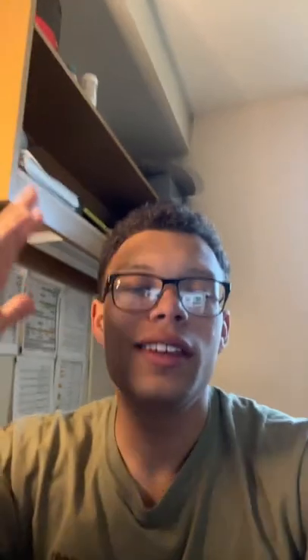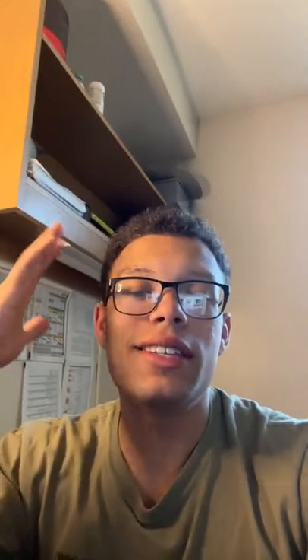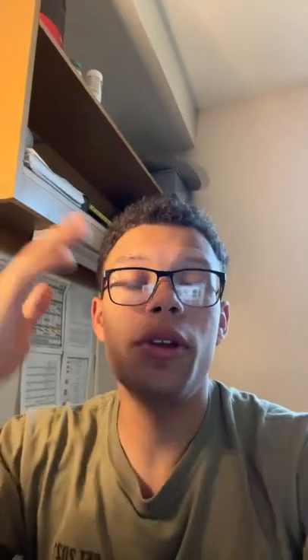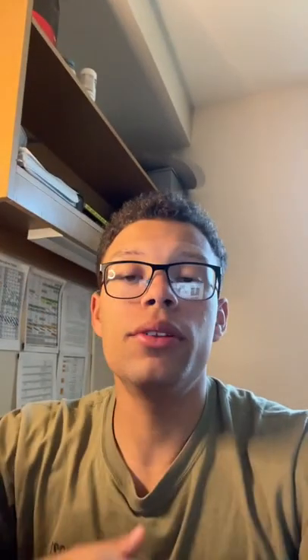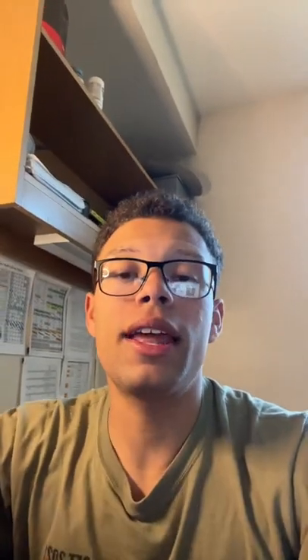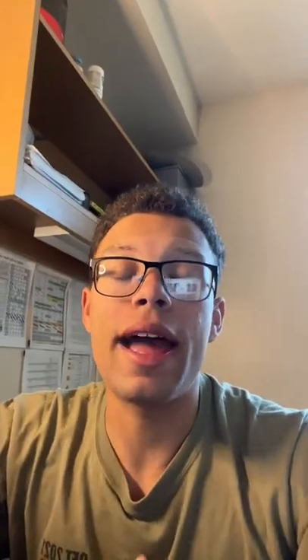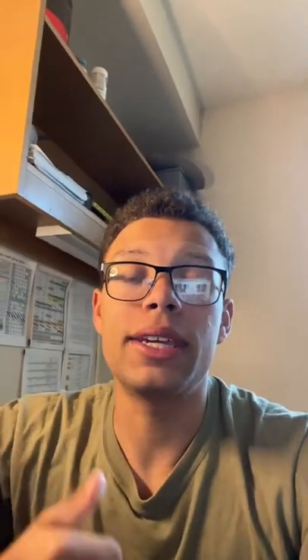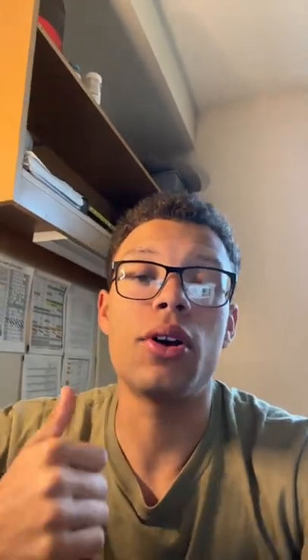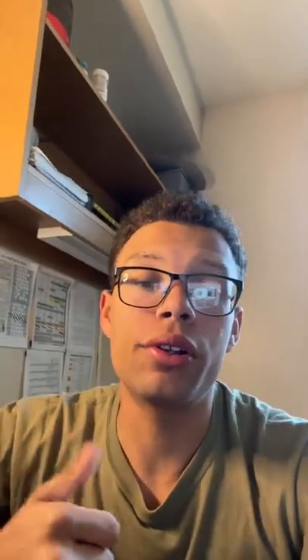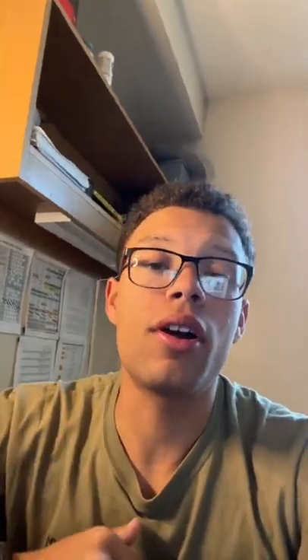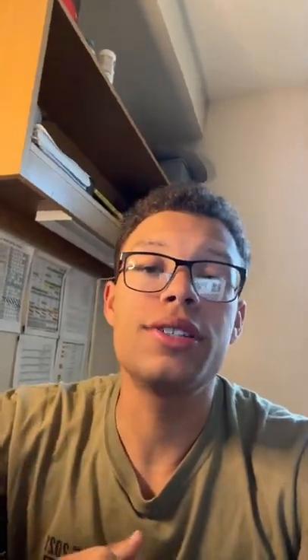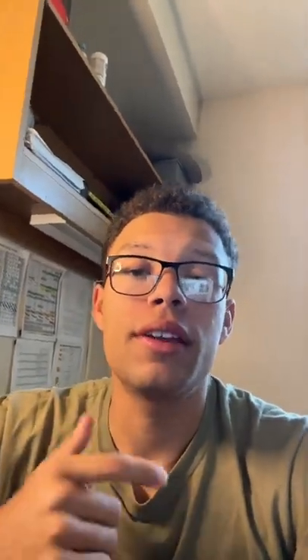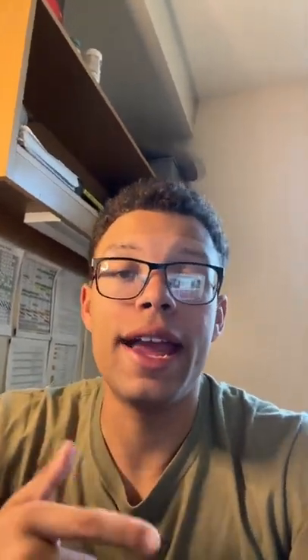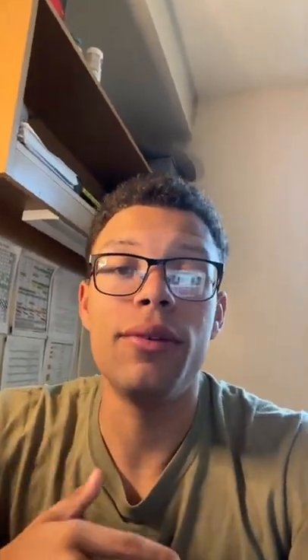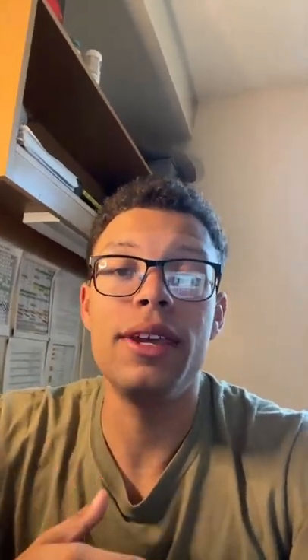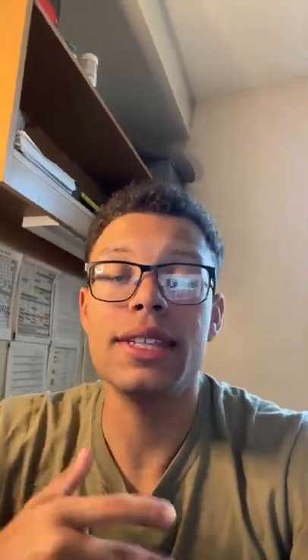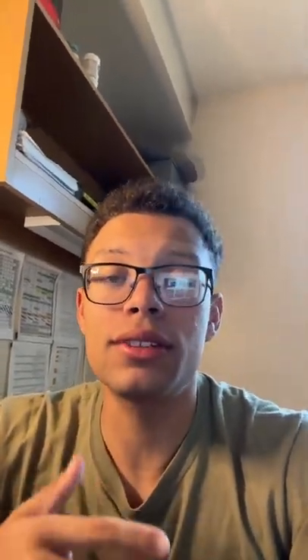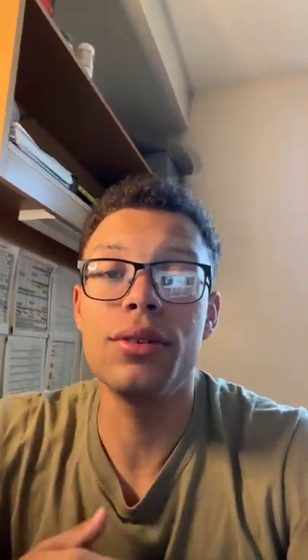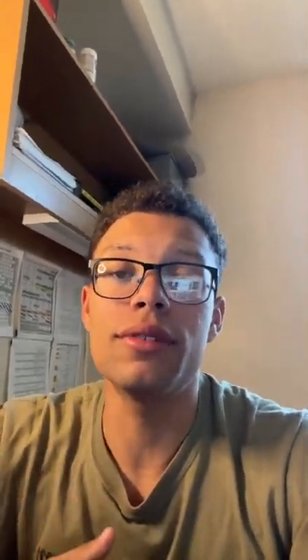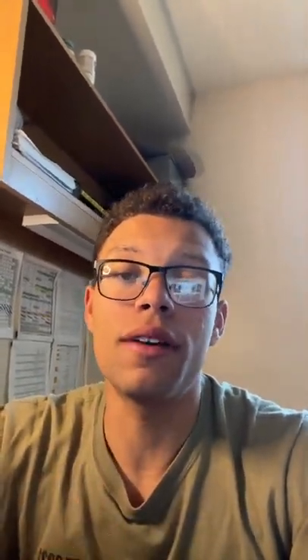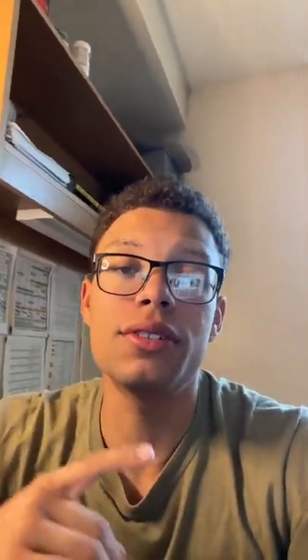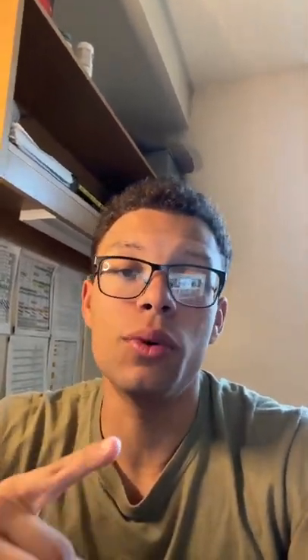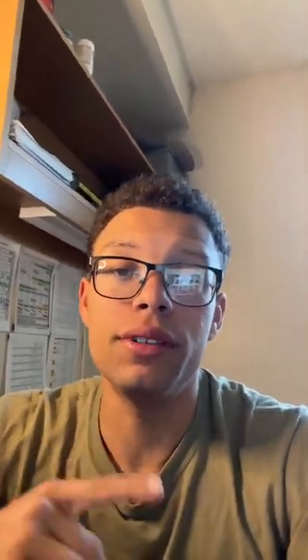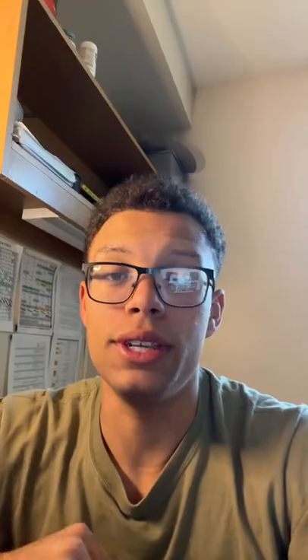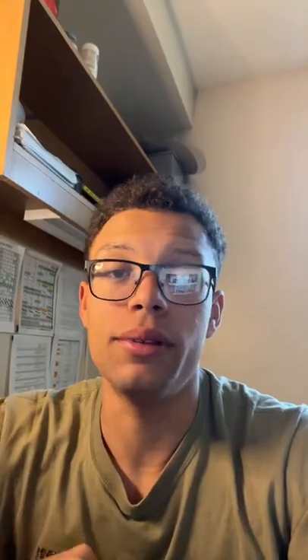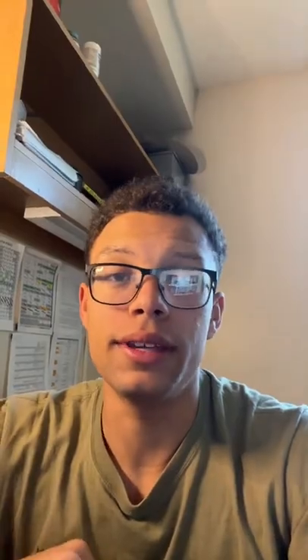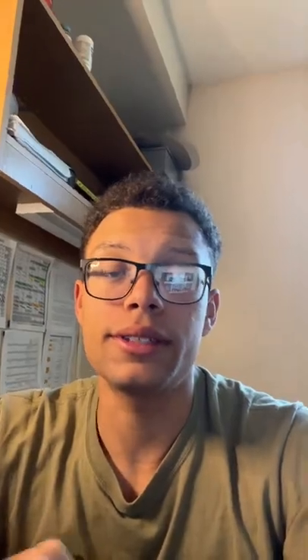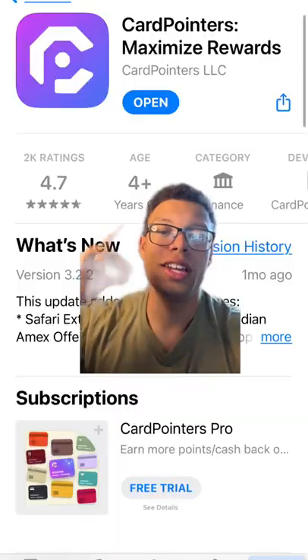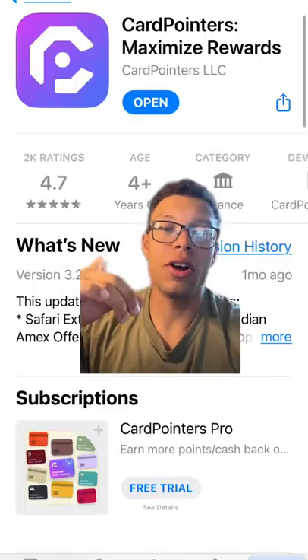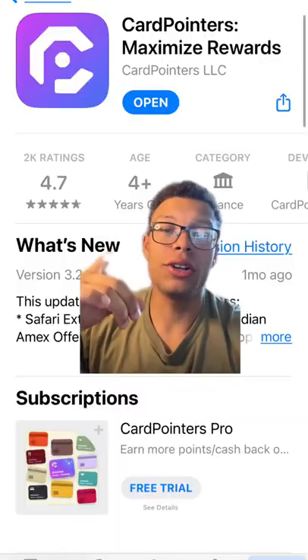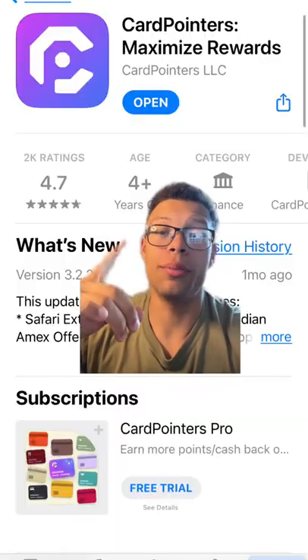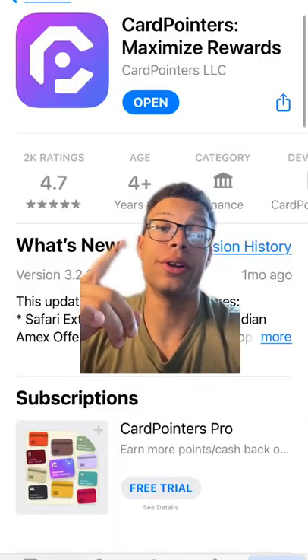Today we're going to be looking at an app that keeps all your cards, annual fees, and exclusive offers in one convenient place. It's called Card Pointers.